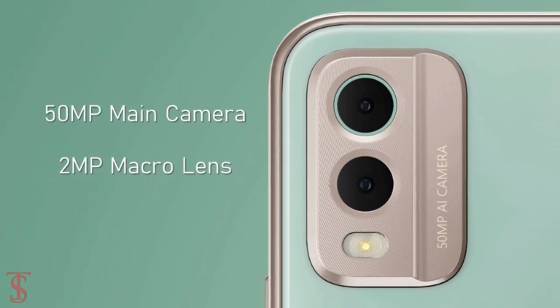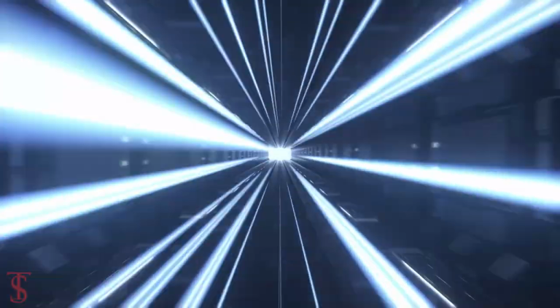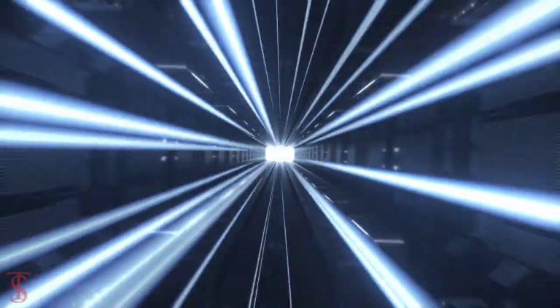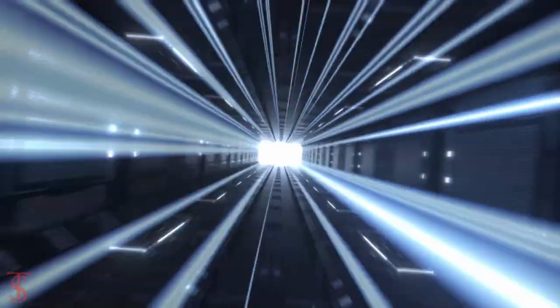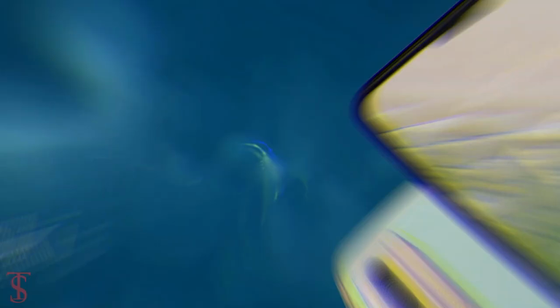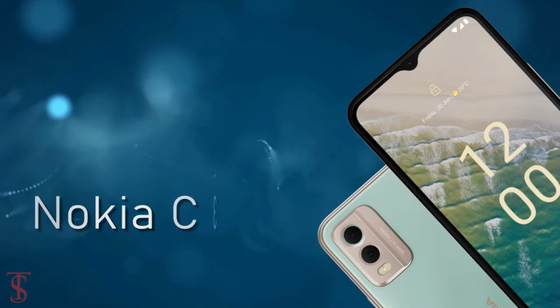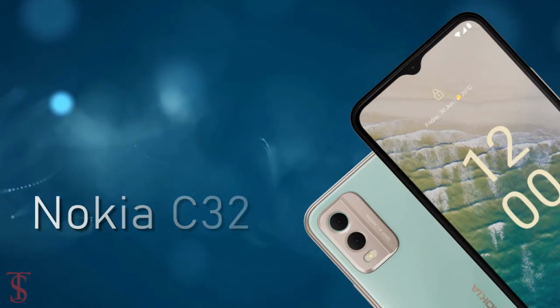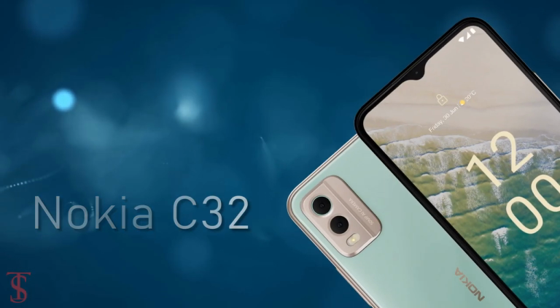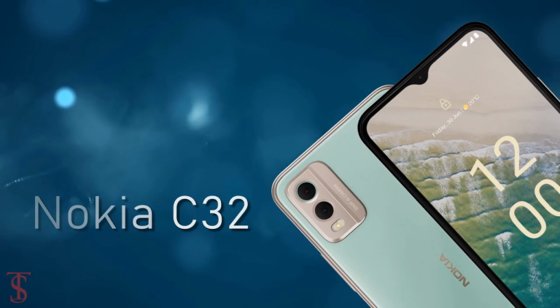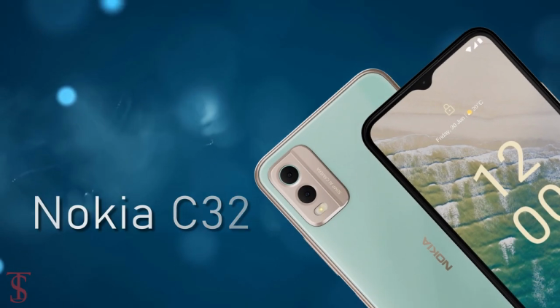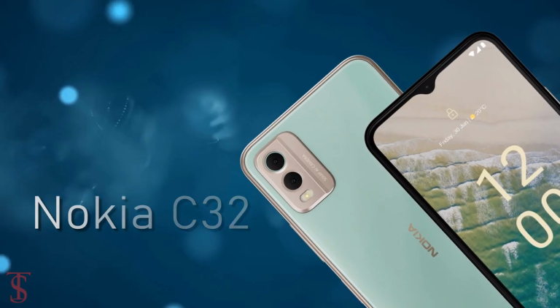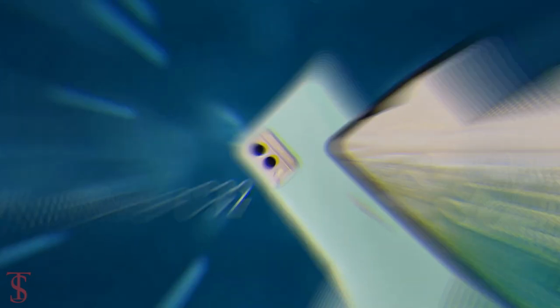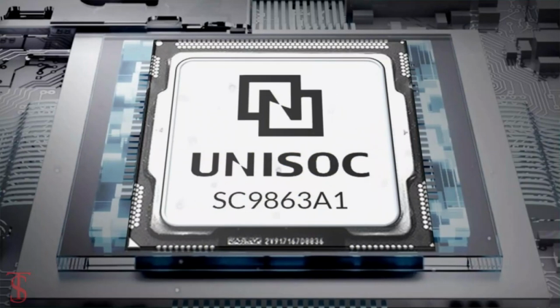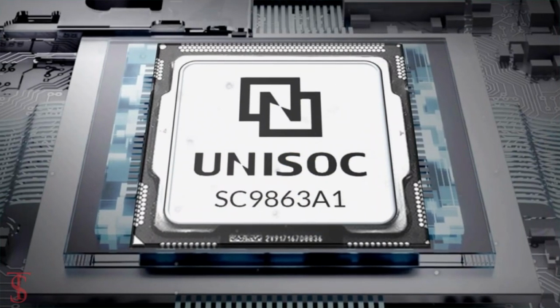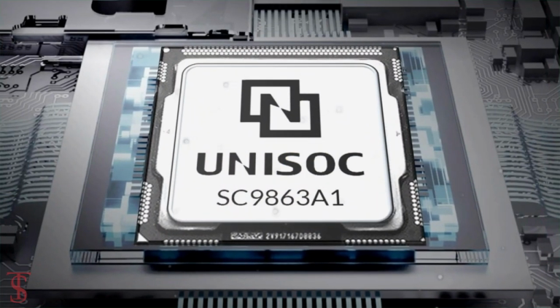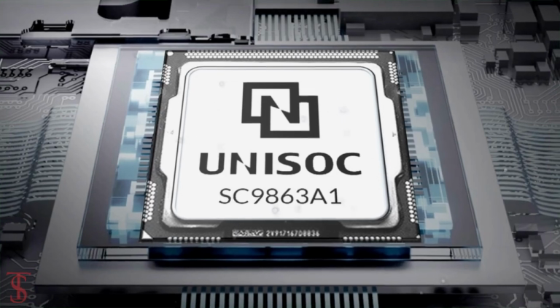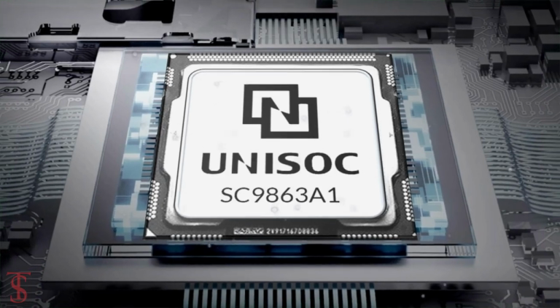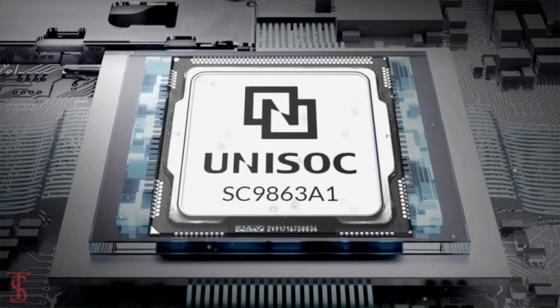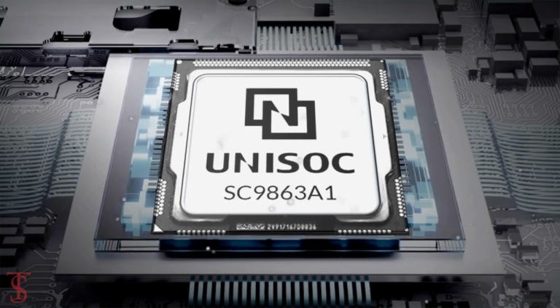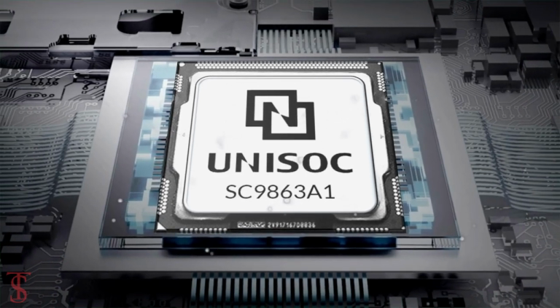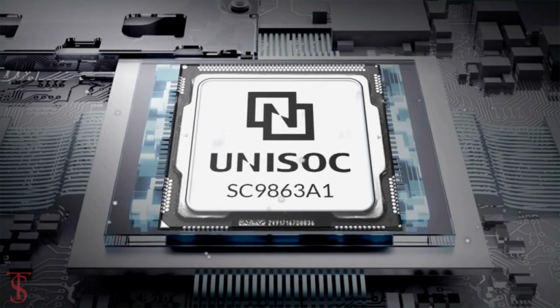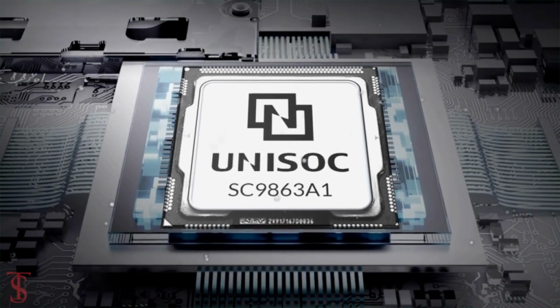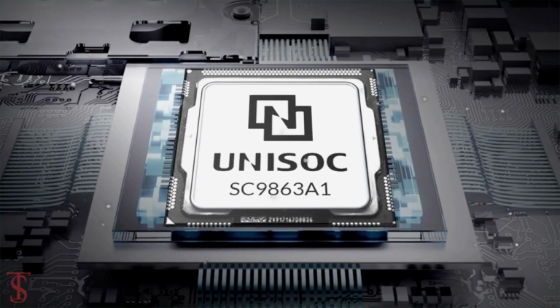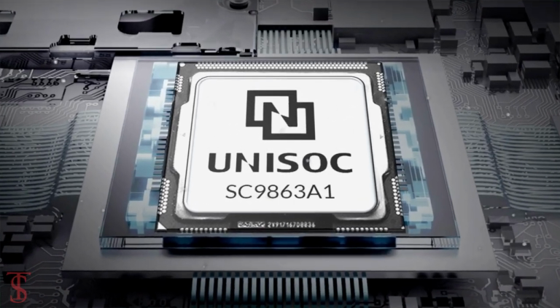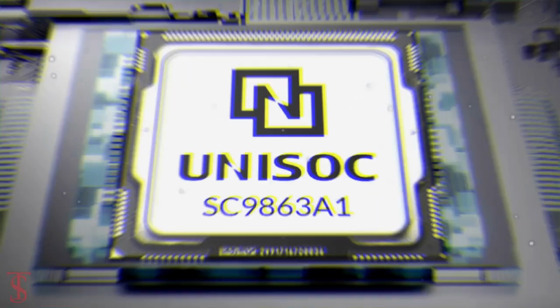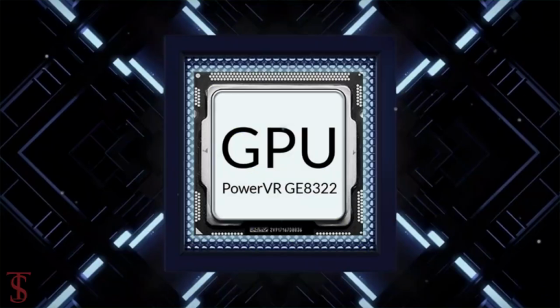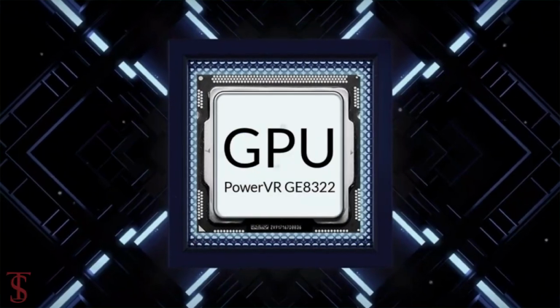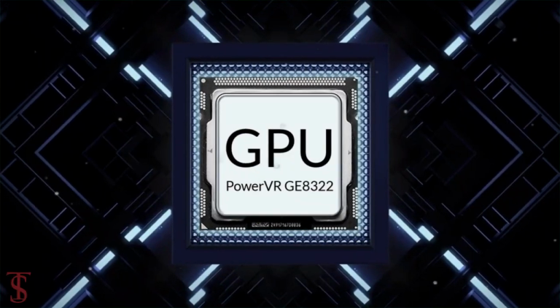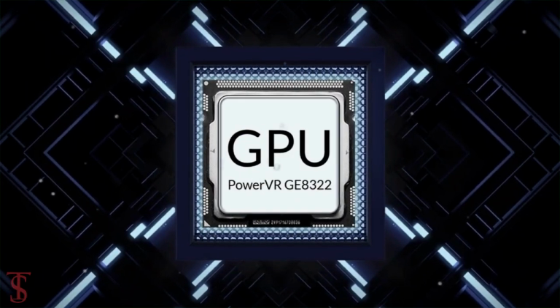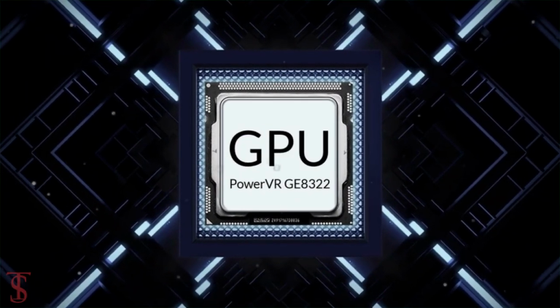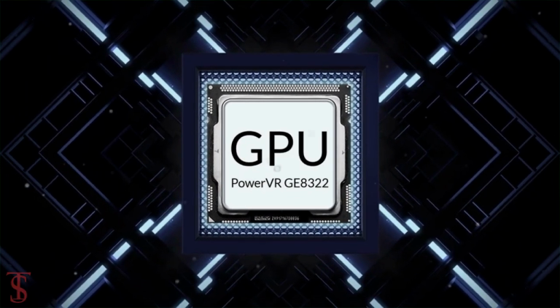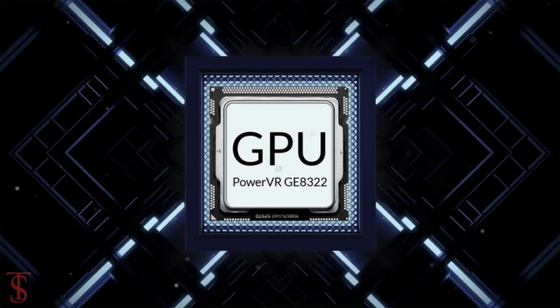Under the hood, the Nokia C32 is powered by a UniSoC SC9863A1 chipset, paired with a PowerVR GE8322 GPU.